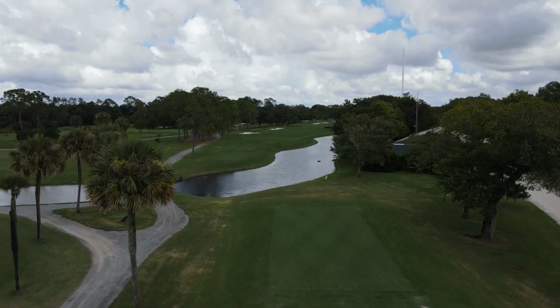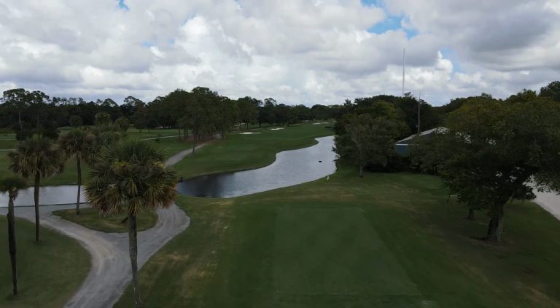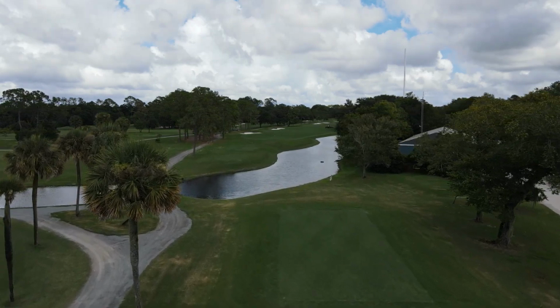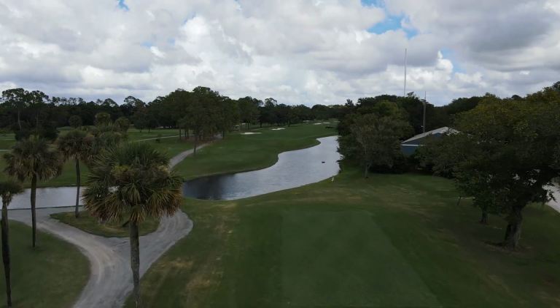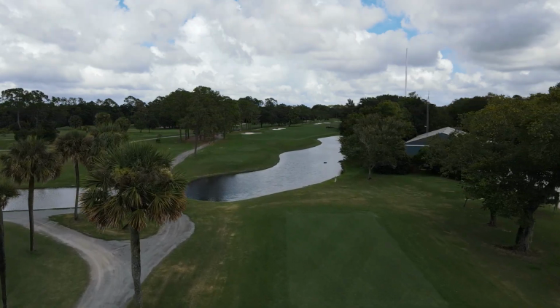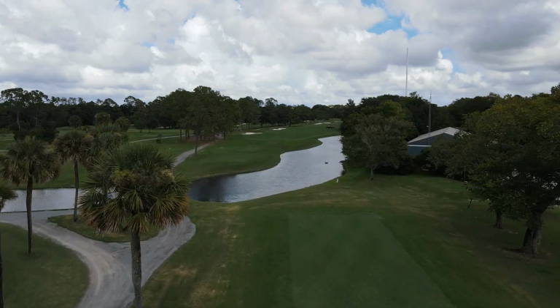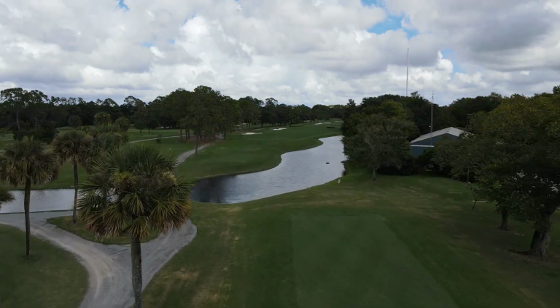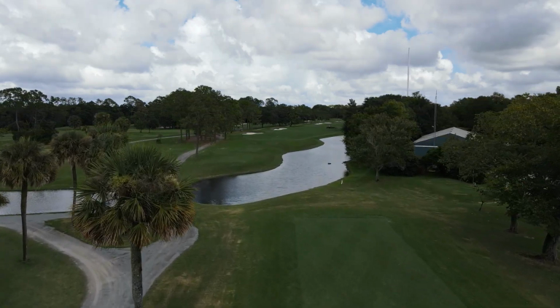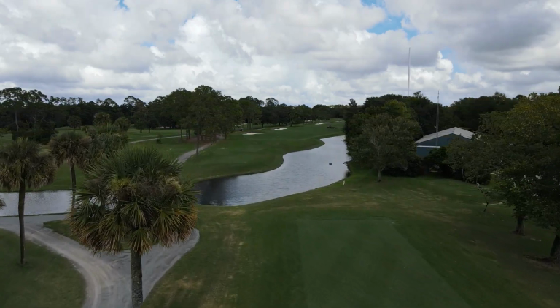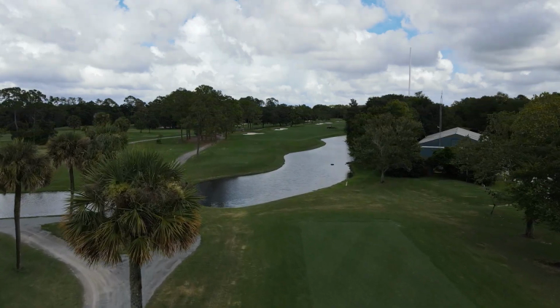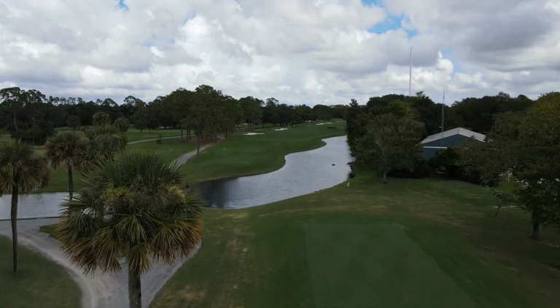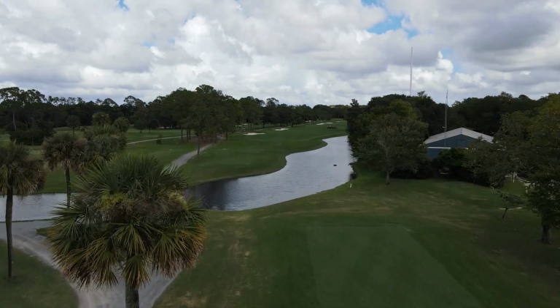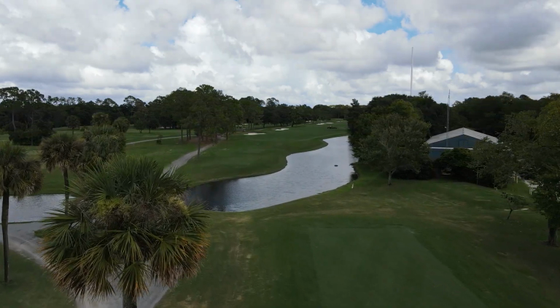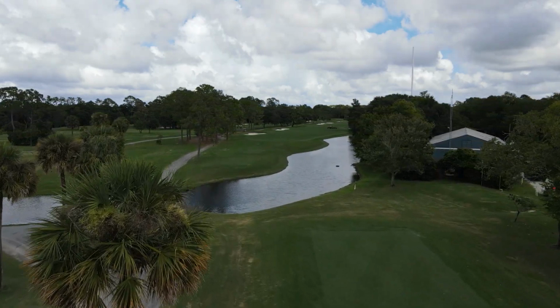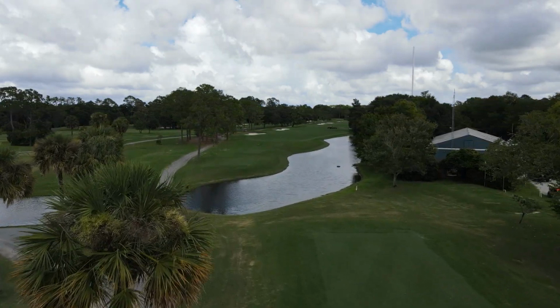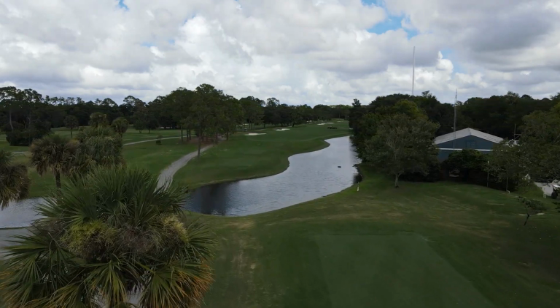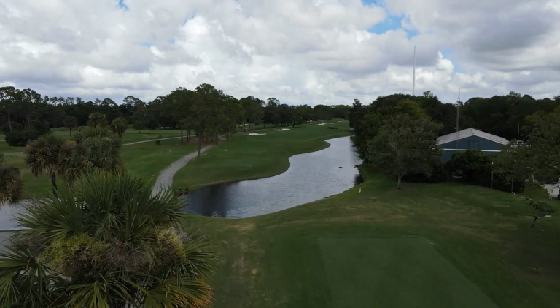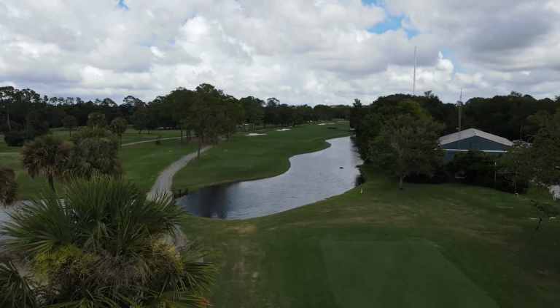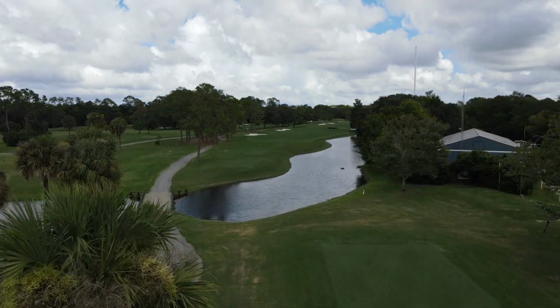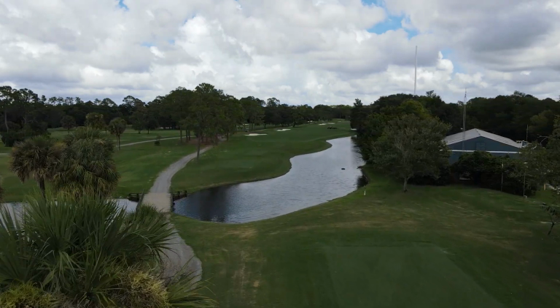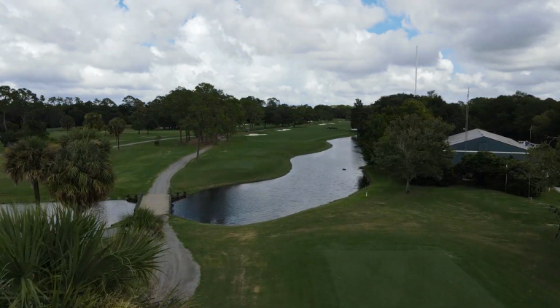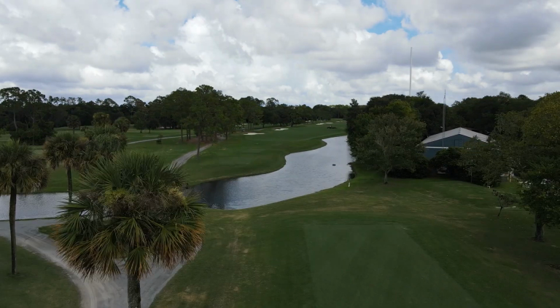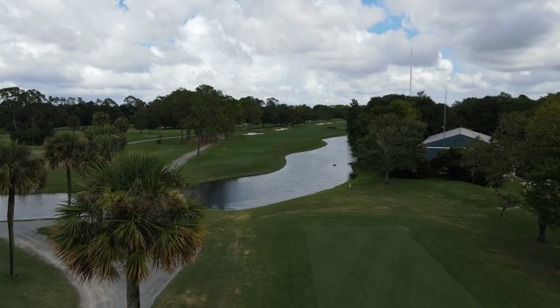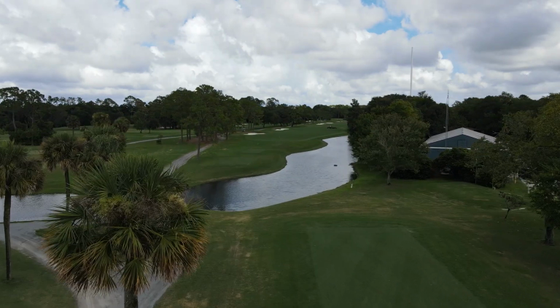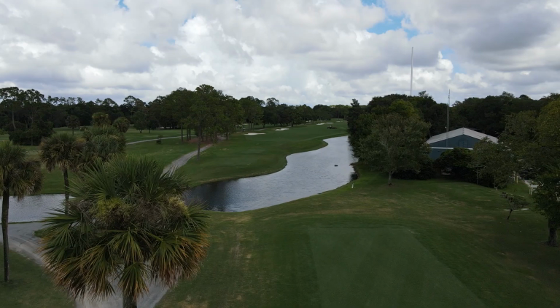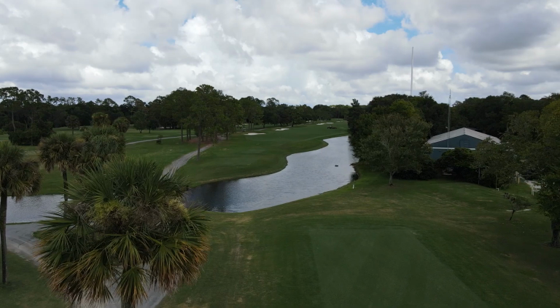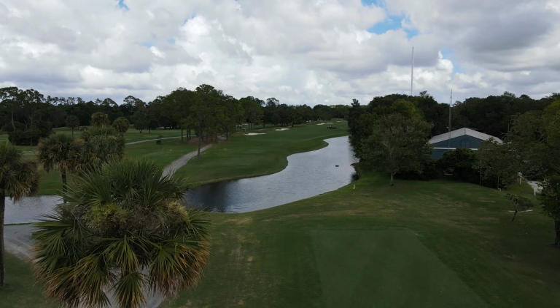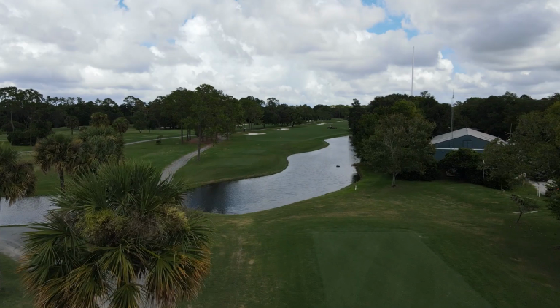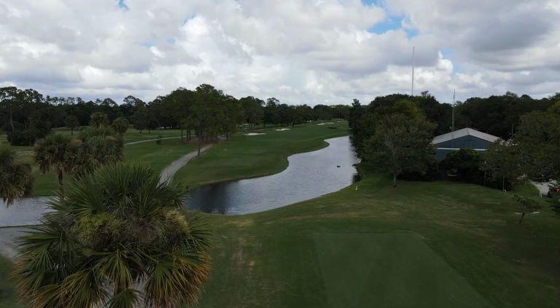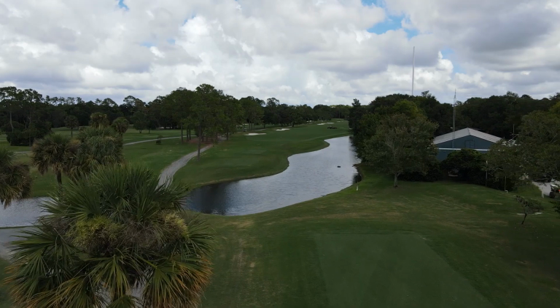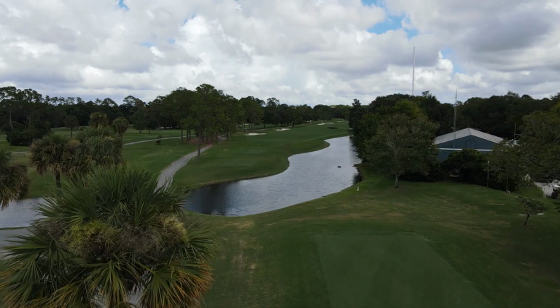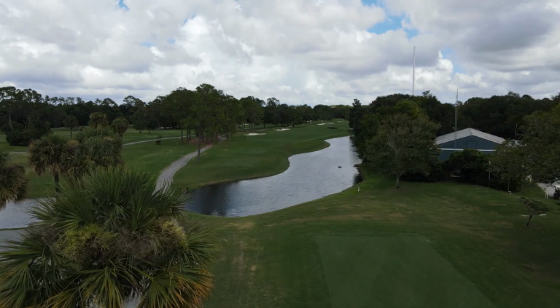I don't know about you, but I sure am ready to stop looking at this golf course and start playing it. Let's have some fun.